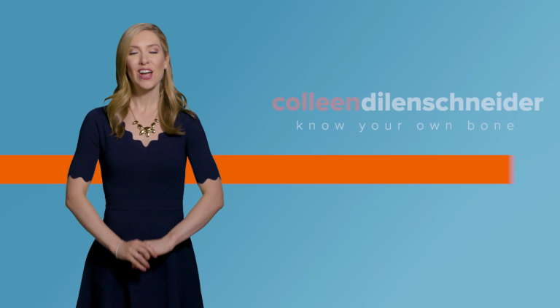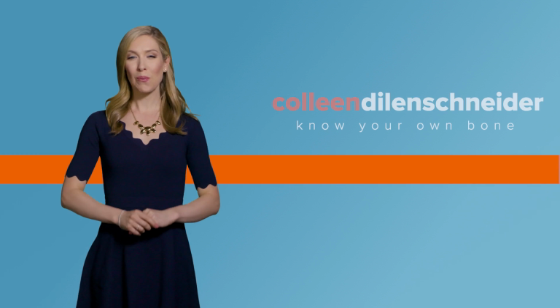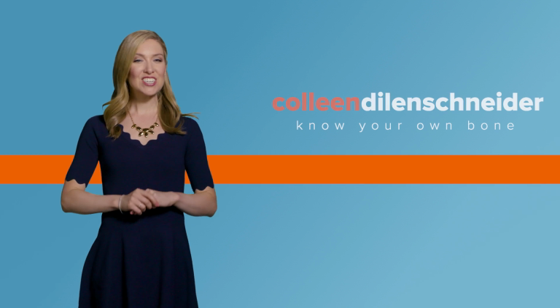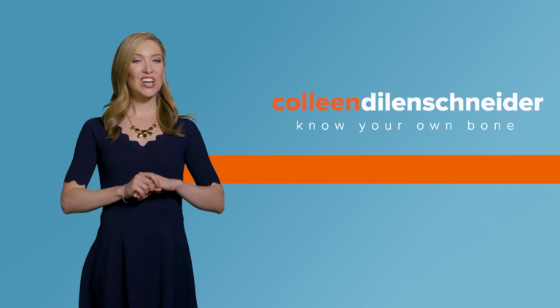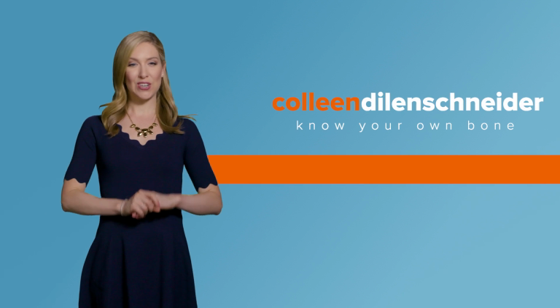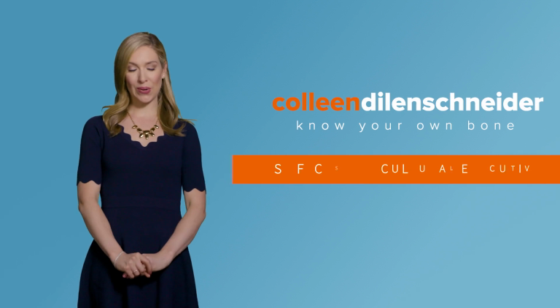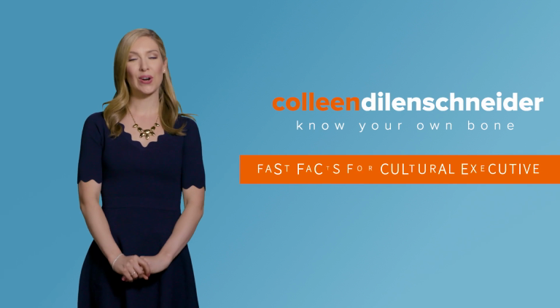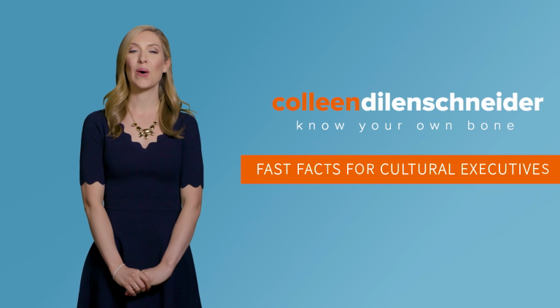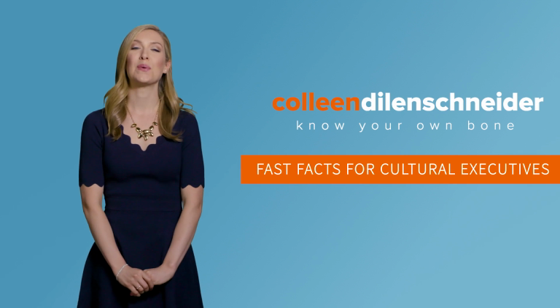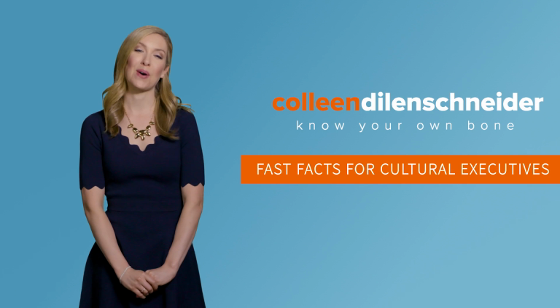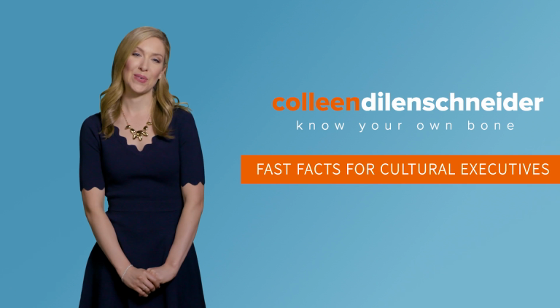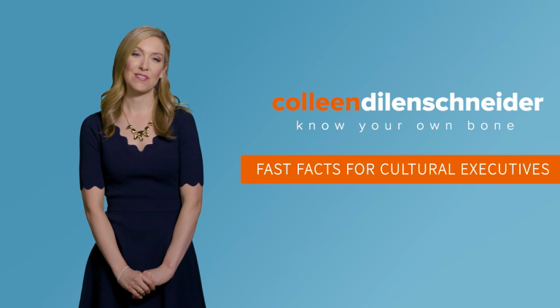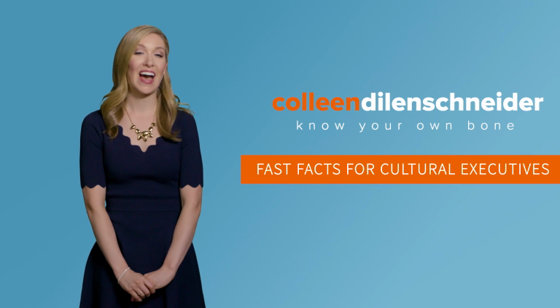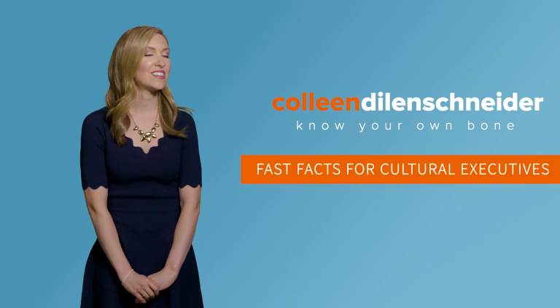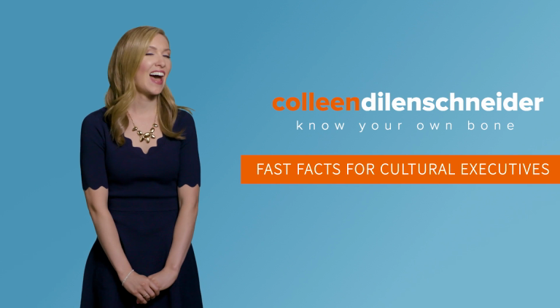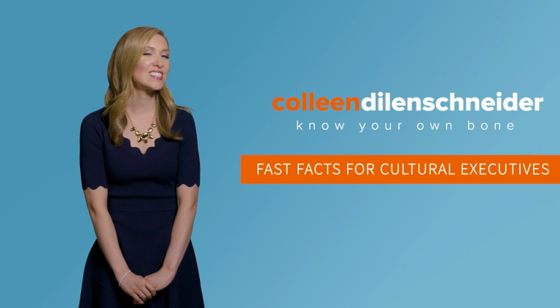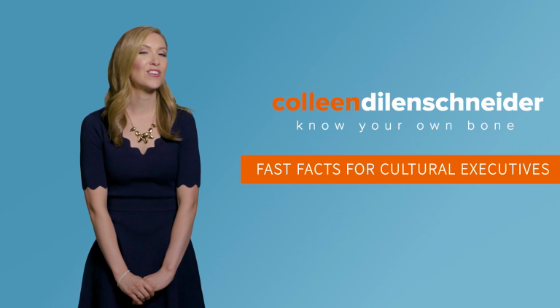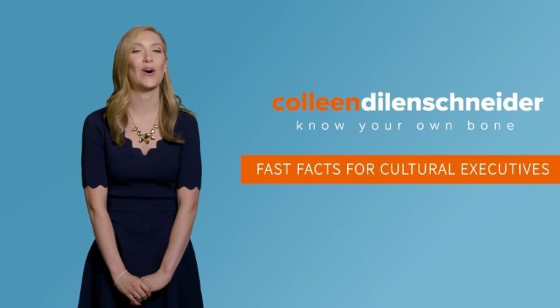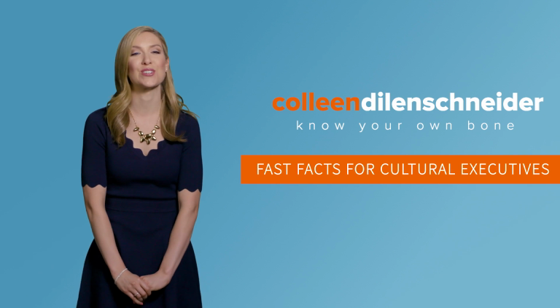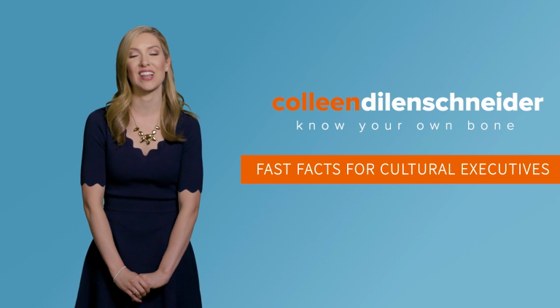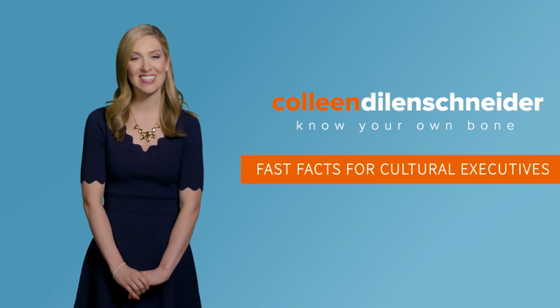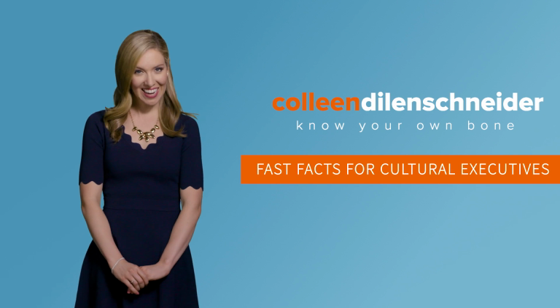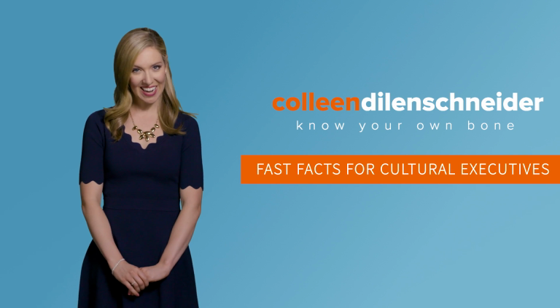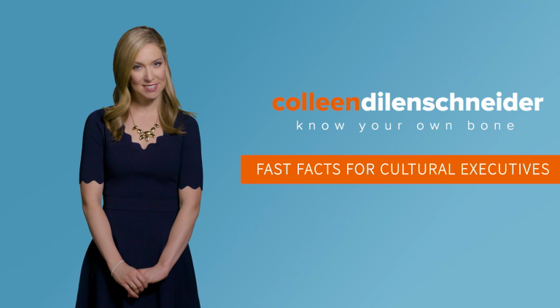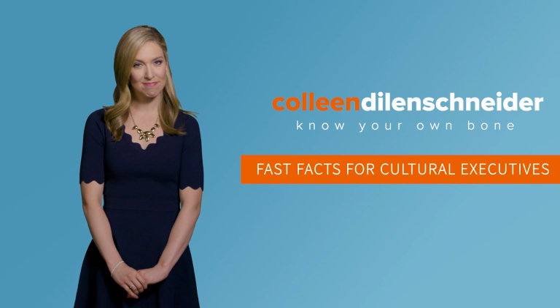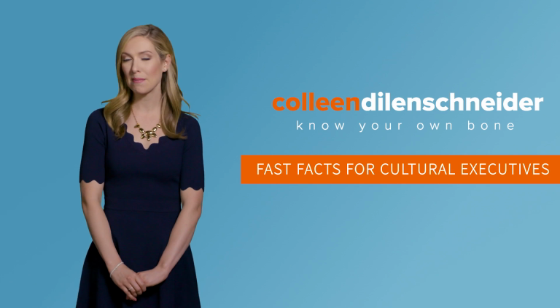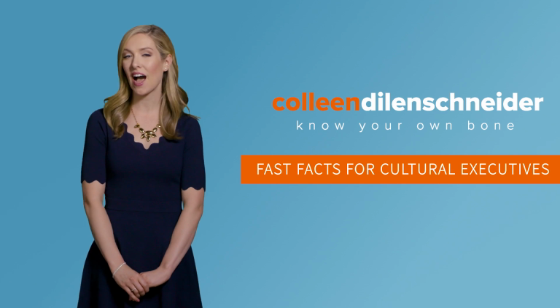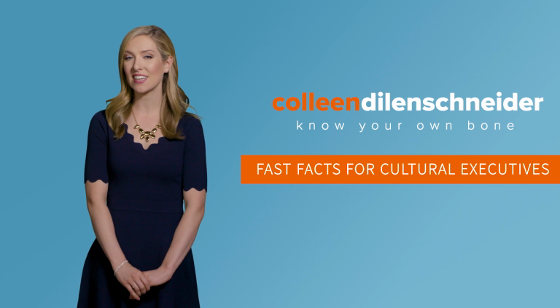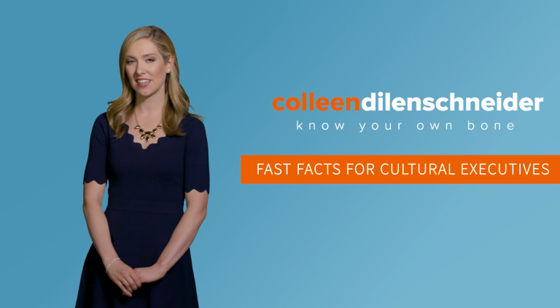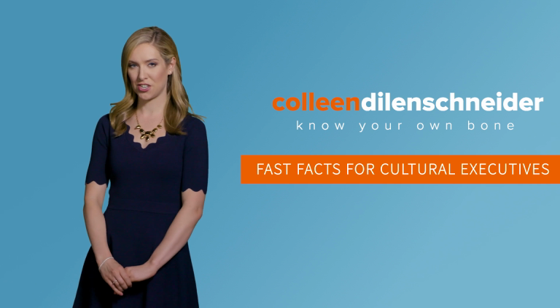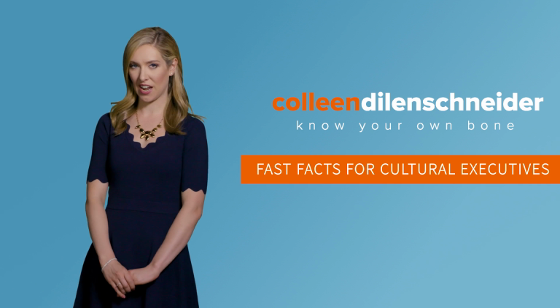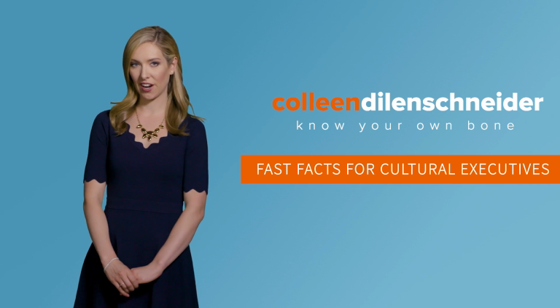You're watching Know Your Own Bone — Fast Facts for Cultural Executives. I'm Colleen Dillenschneider.